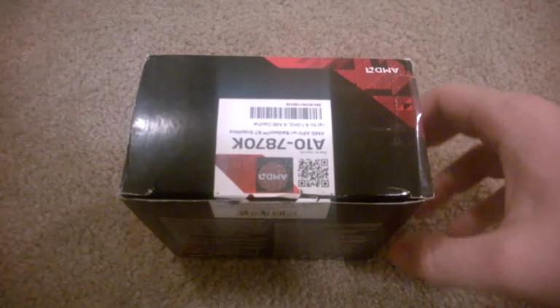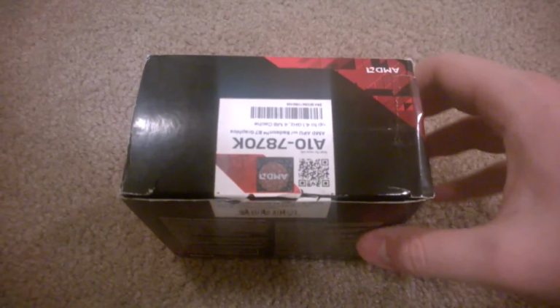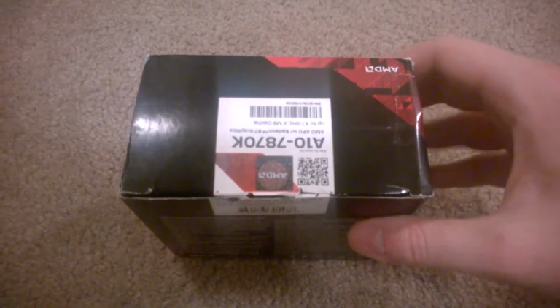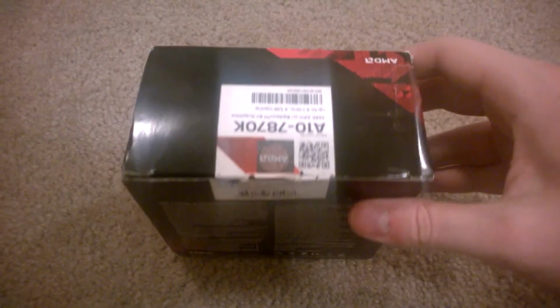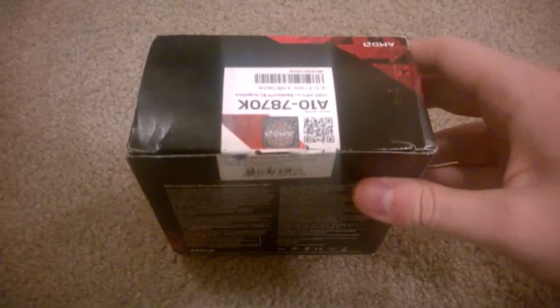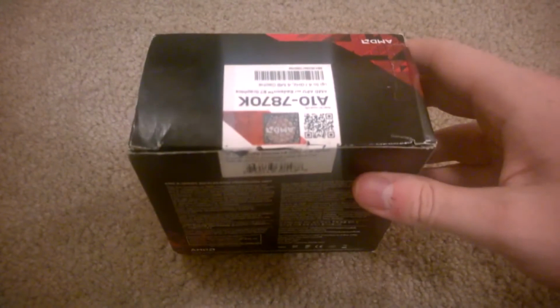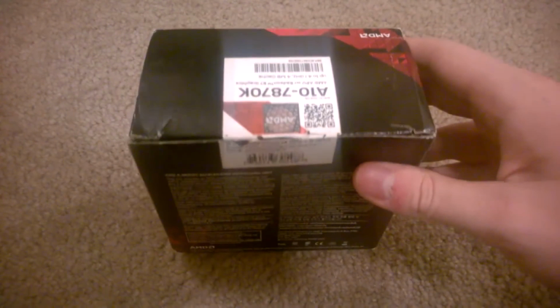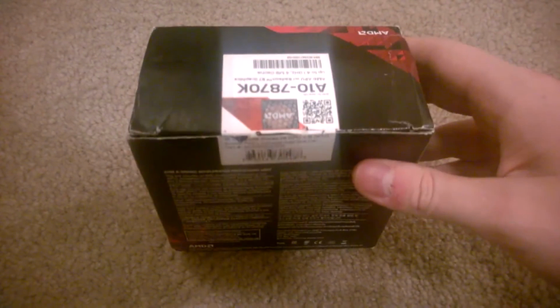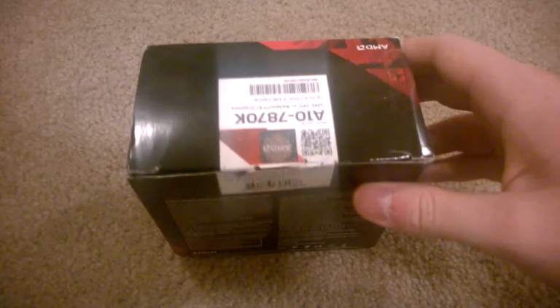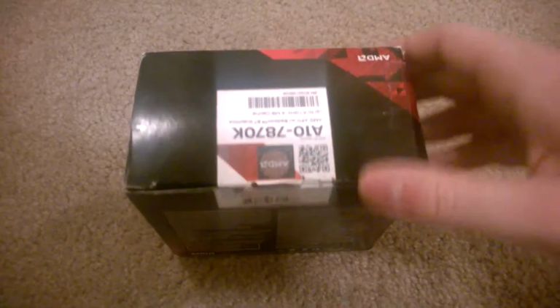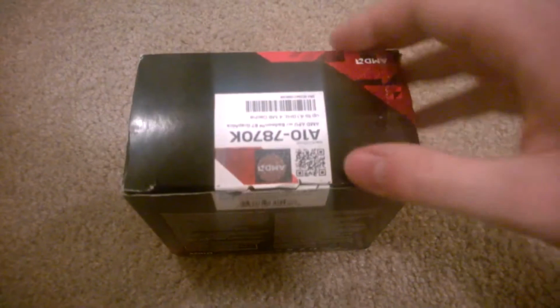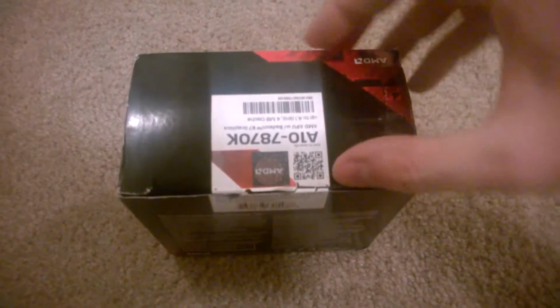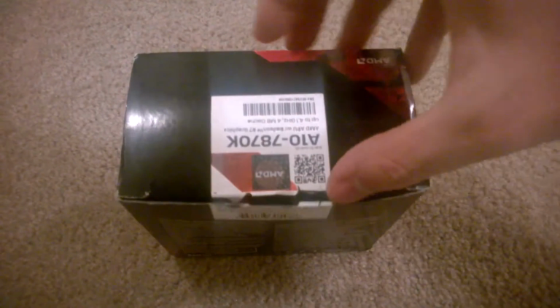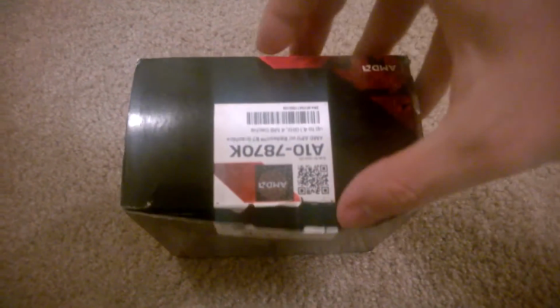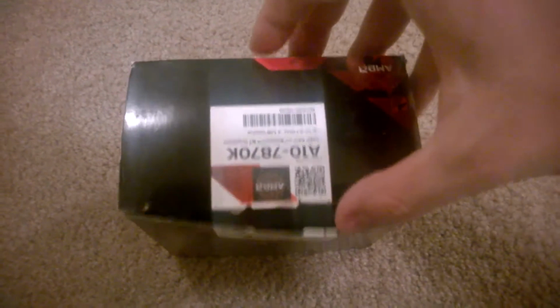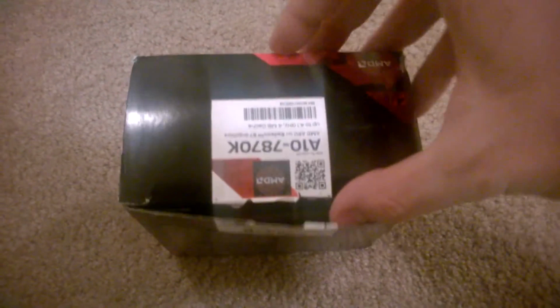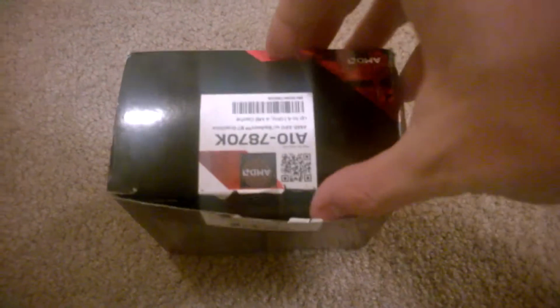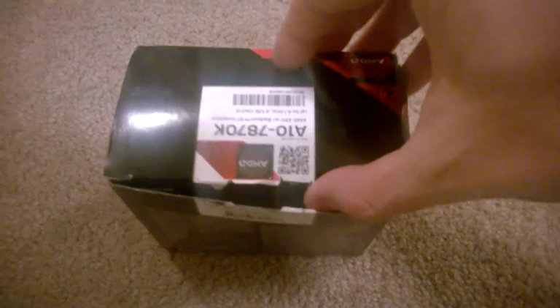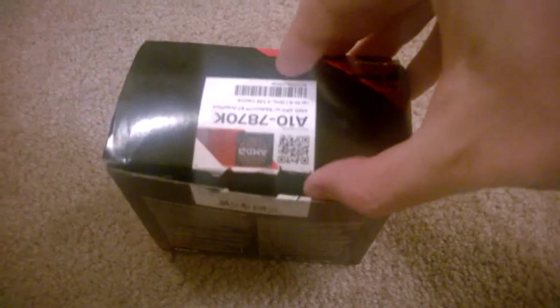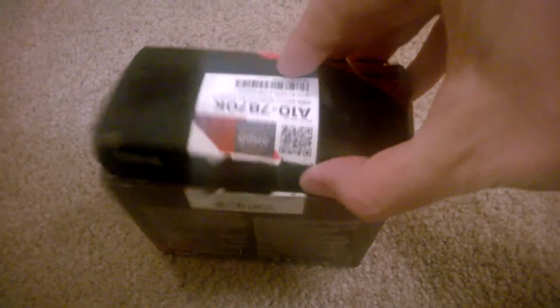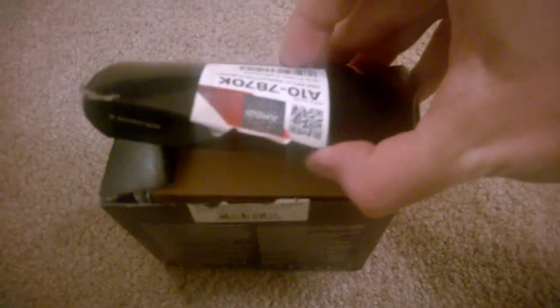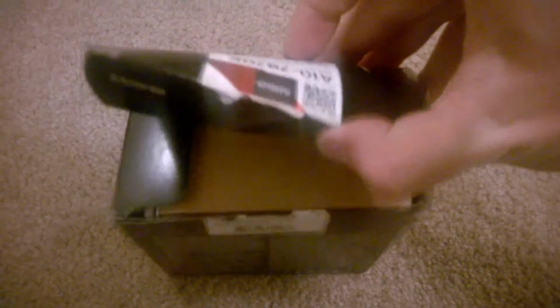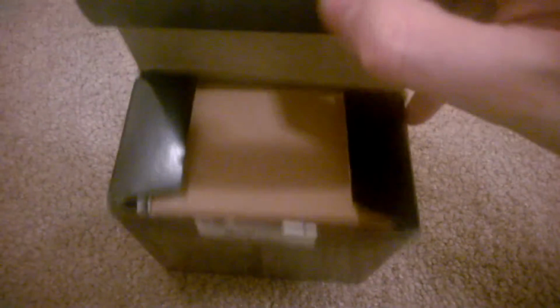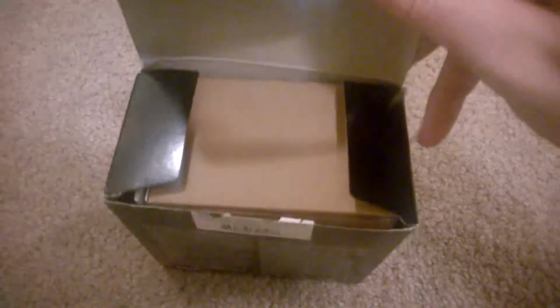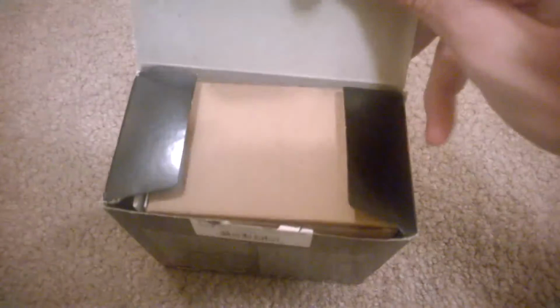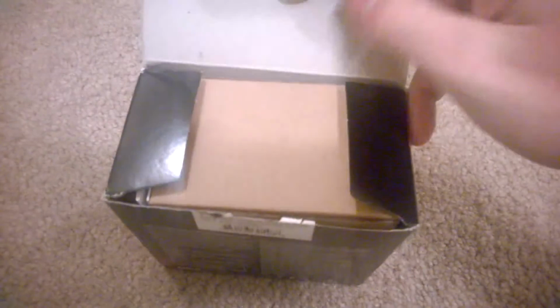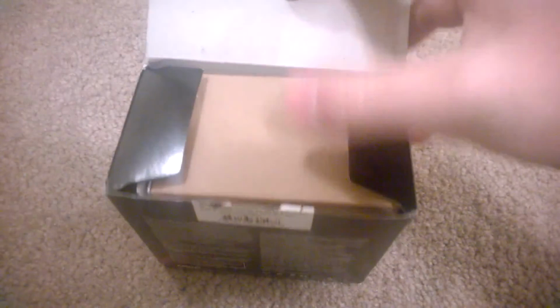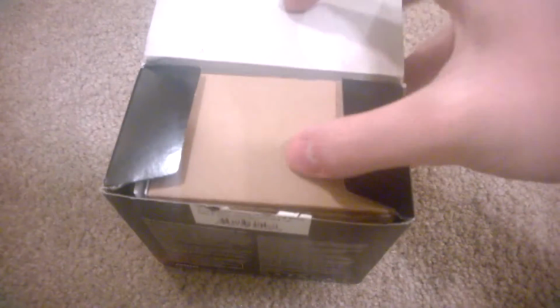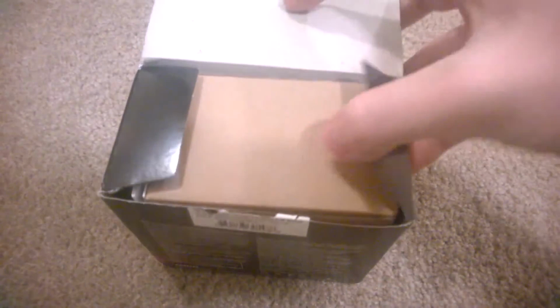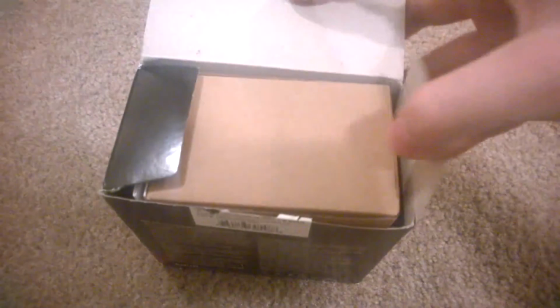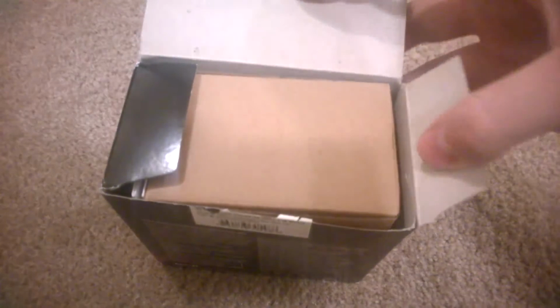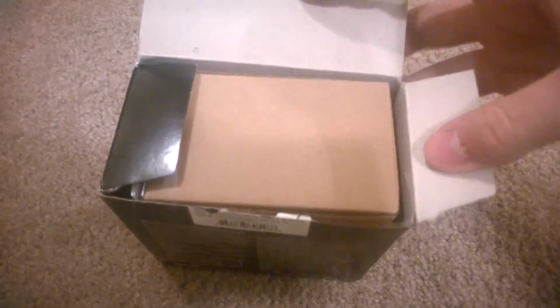I've got the seal broken, so let's open up the box and see what's inside. Oh boy, cardboard.